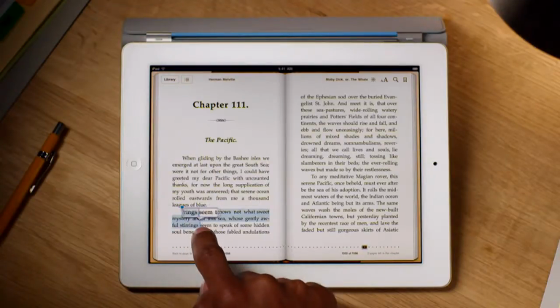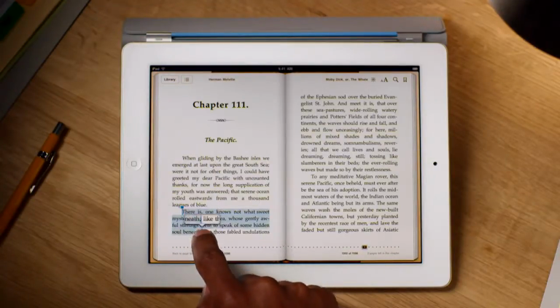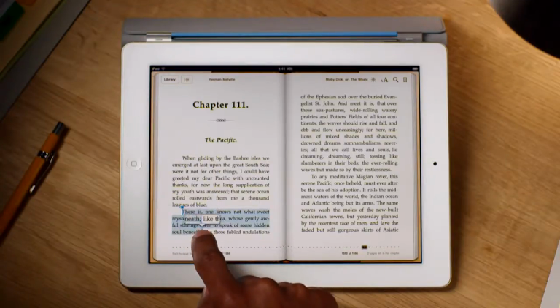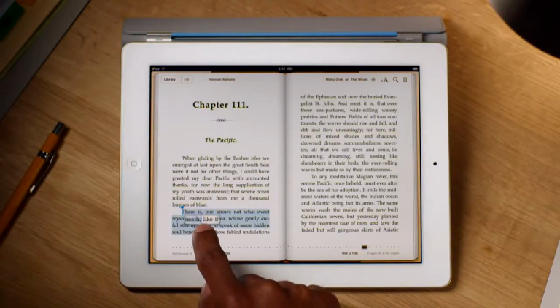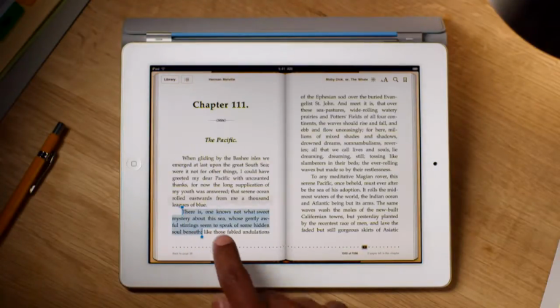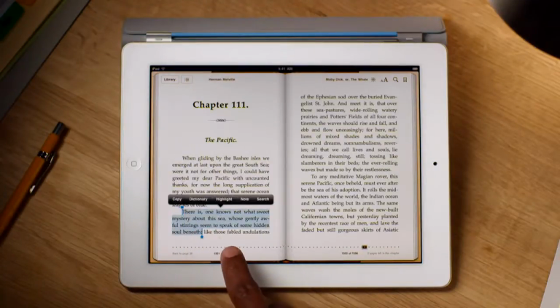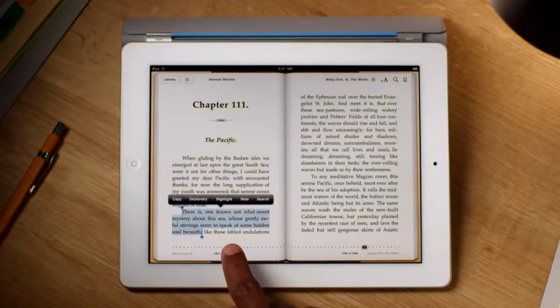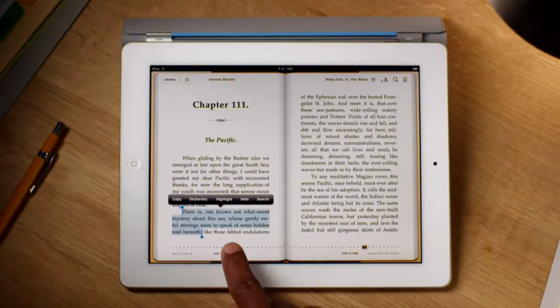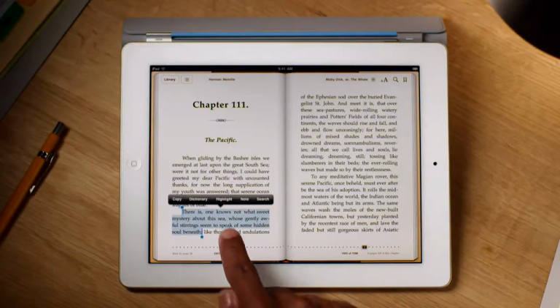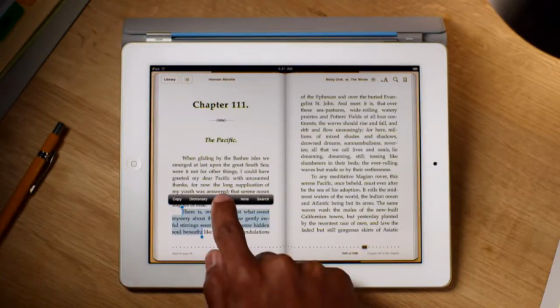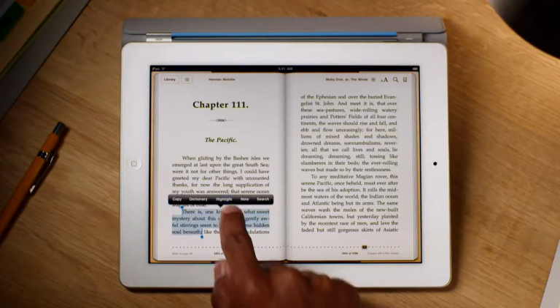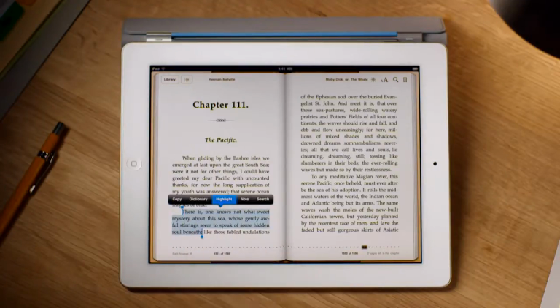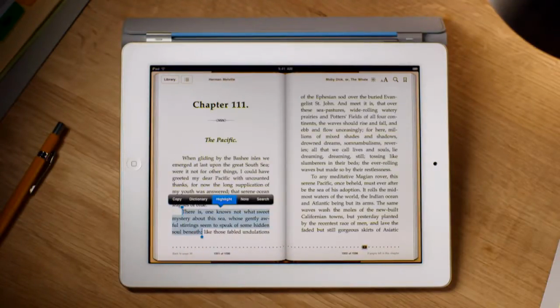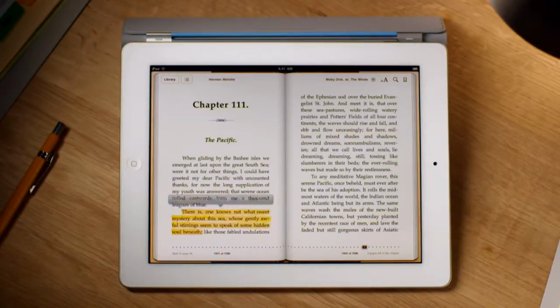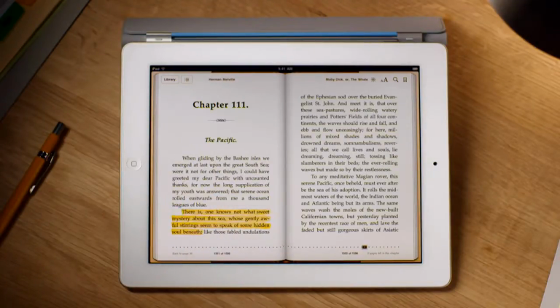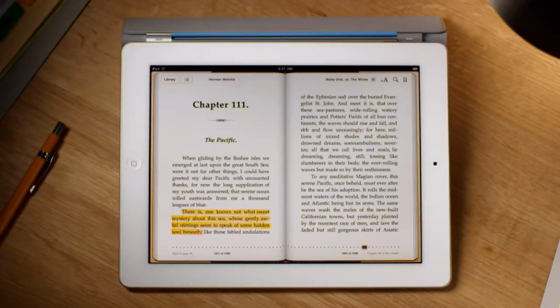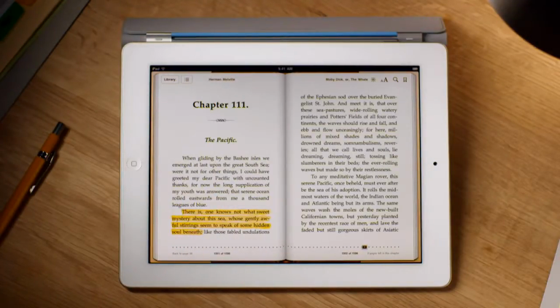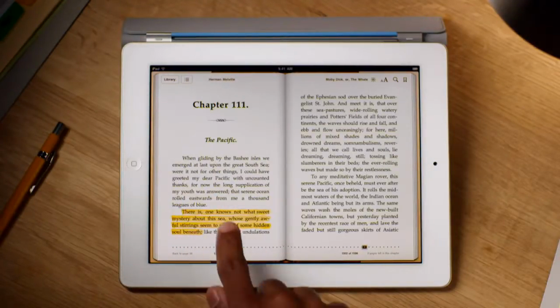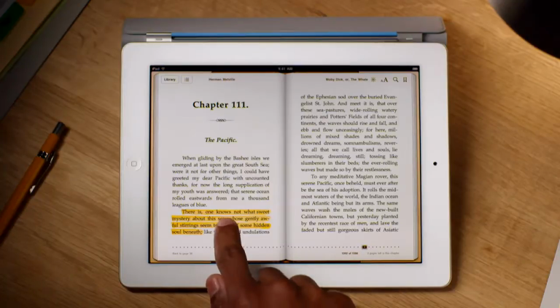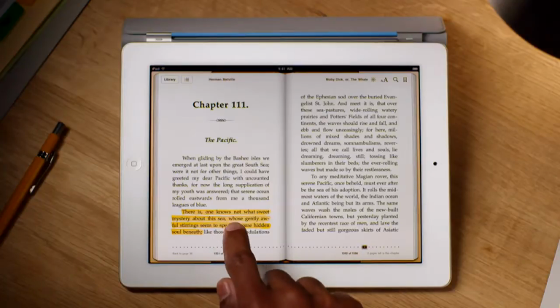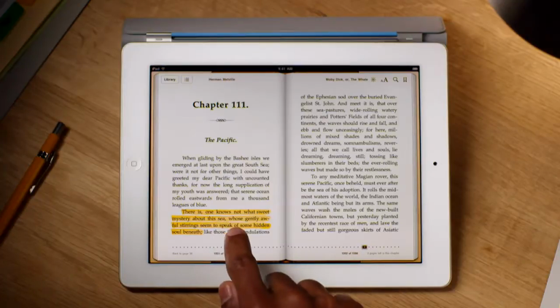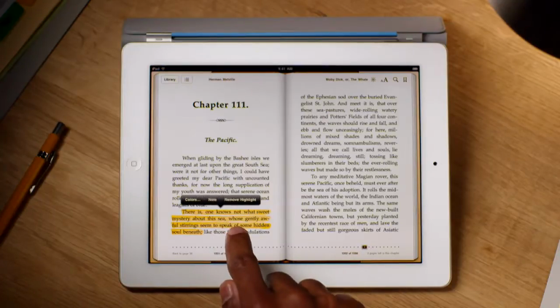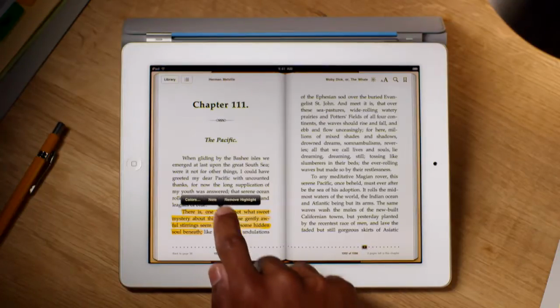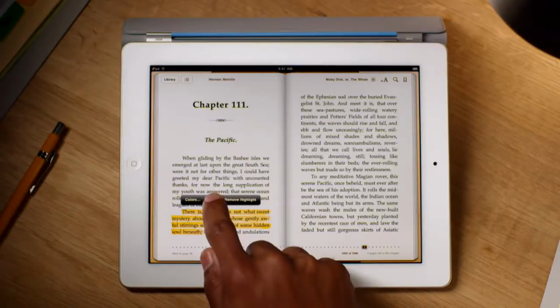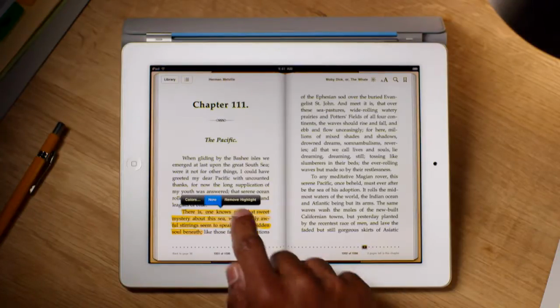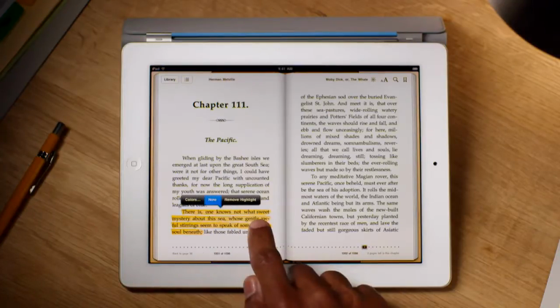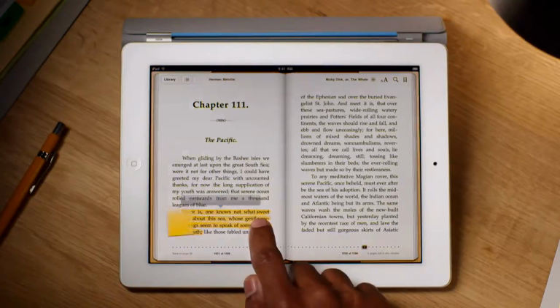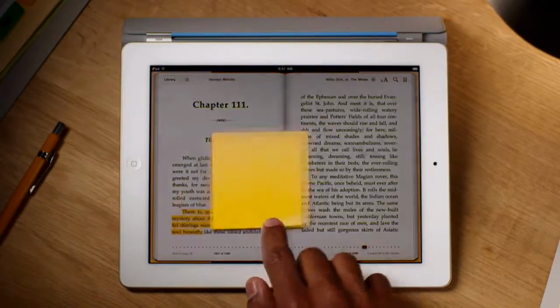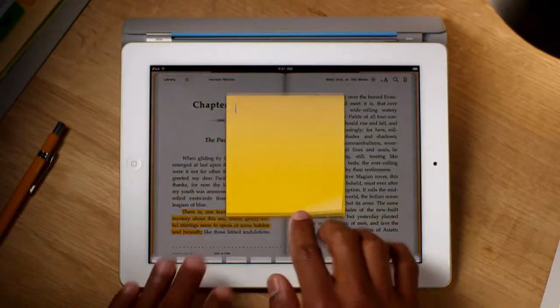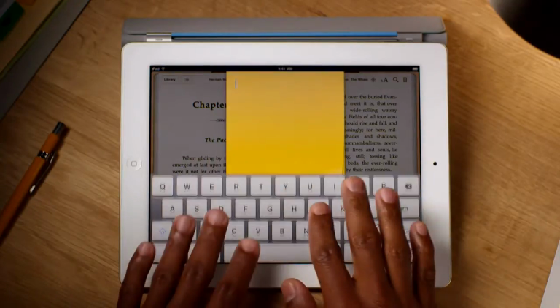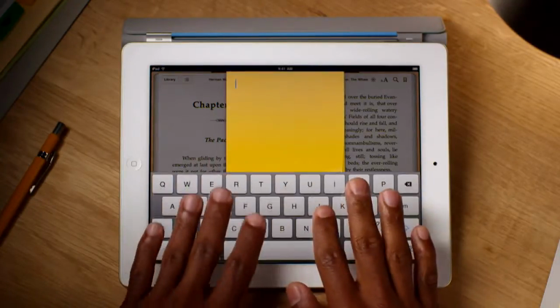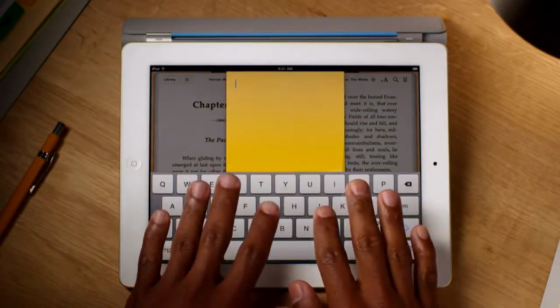Highlight a section so you can refer to it quickly later on. Or add your own notes as you read.